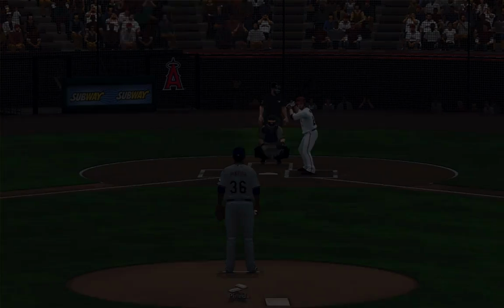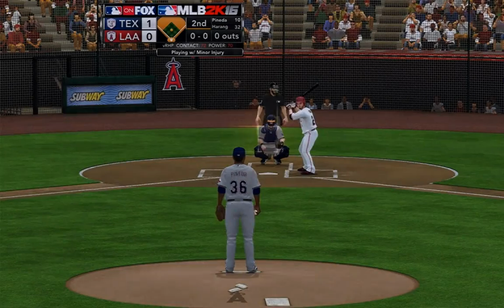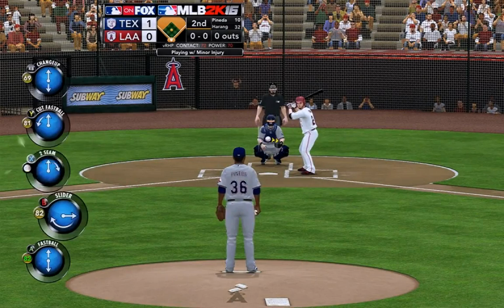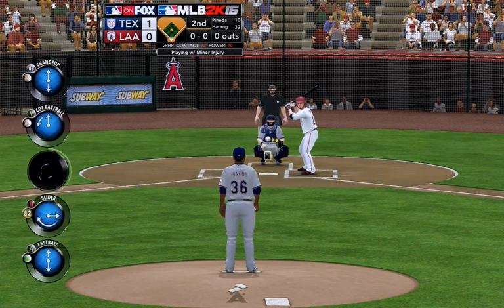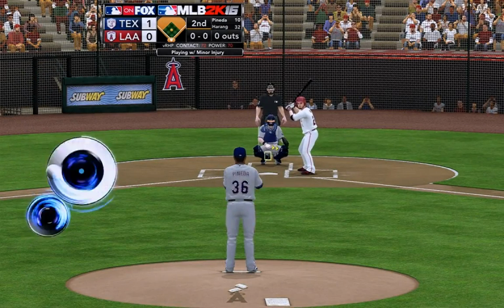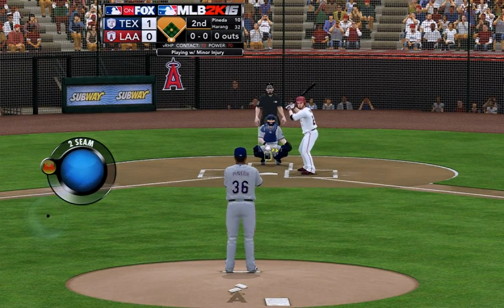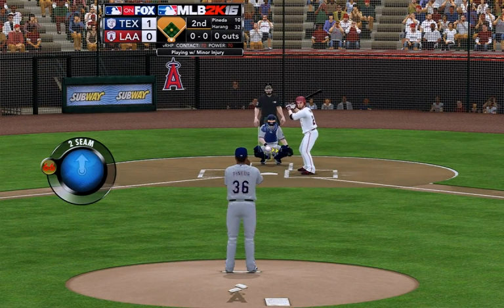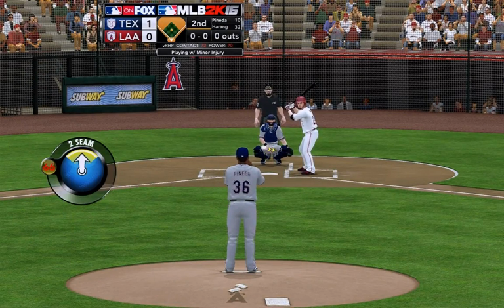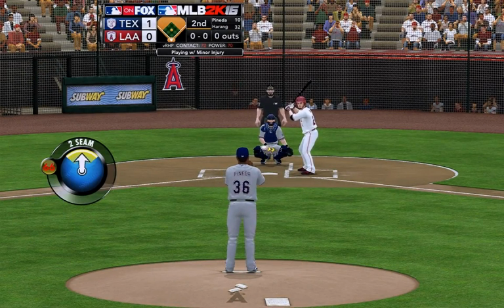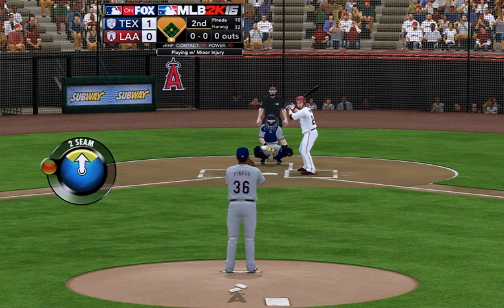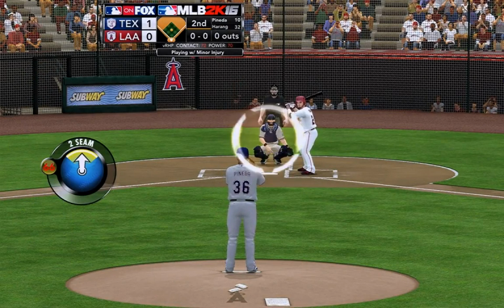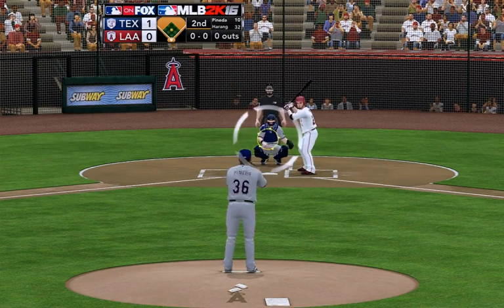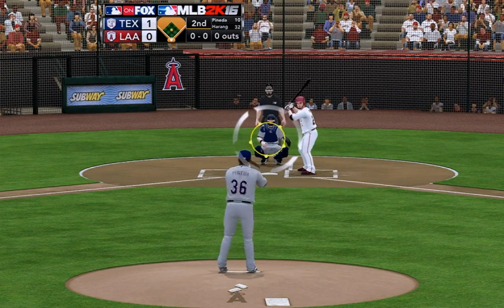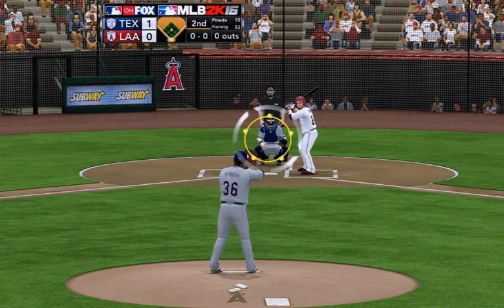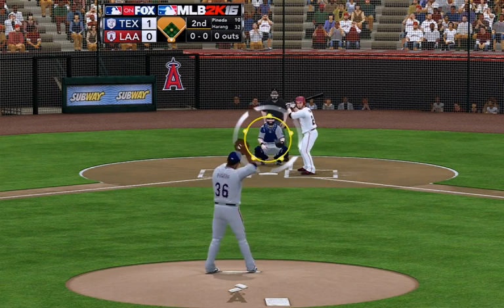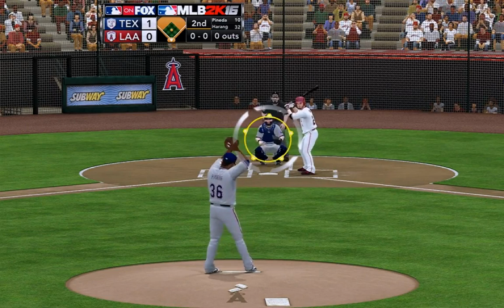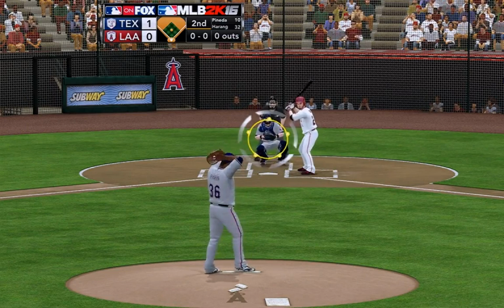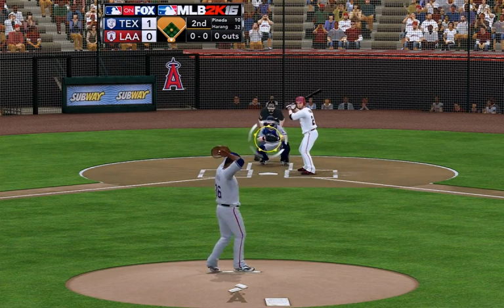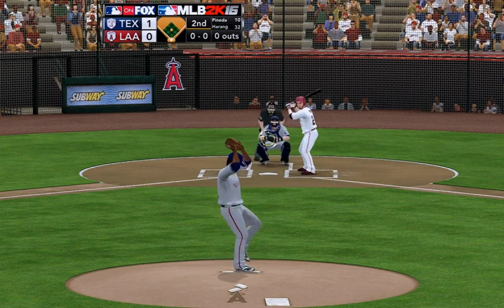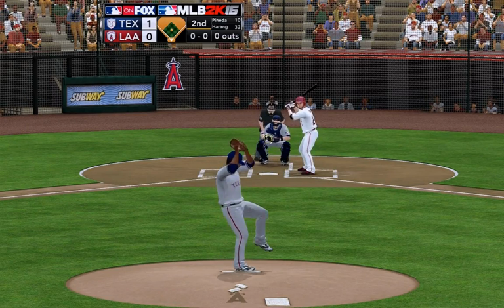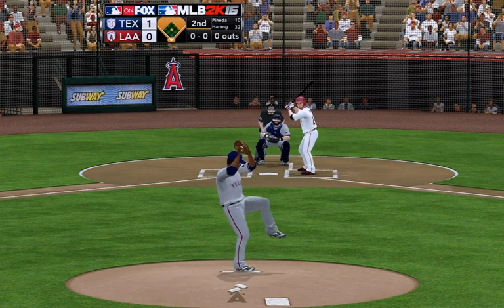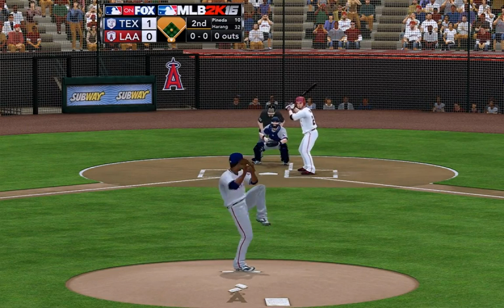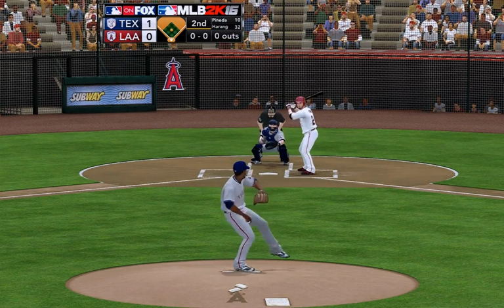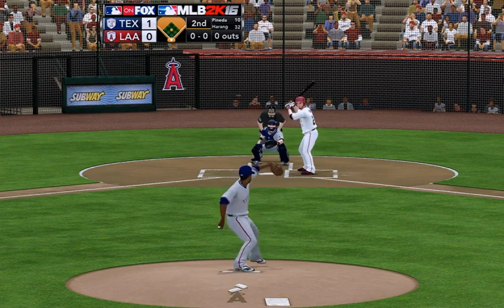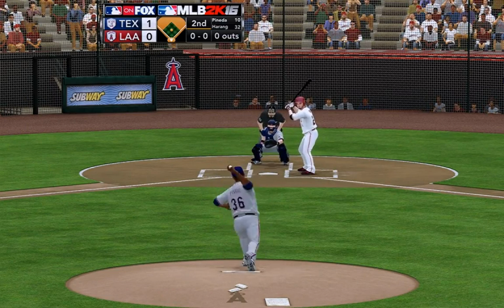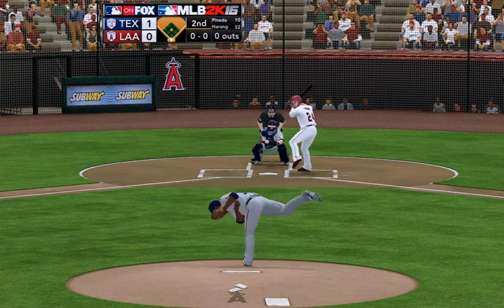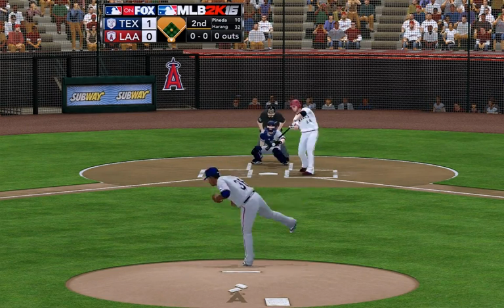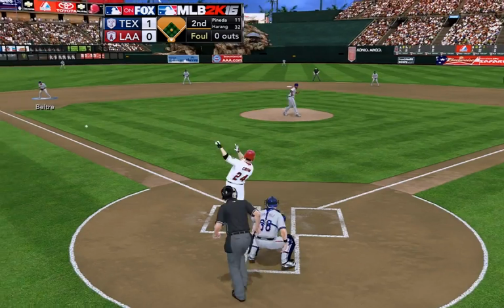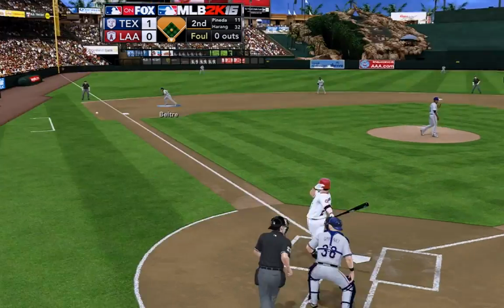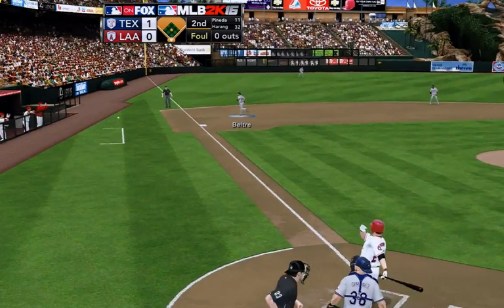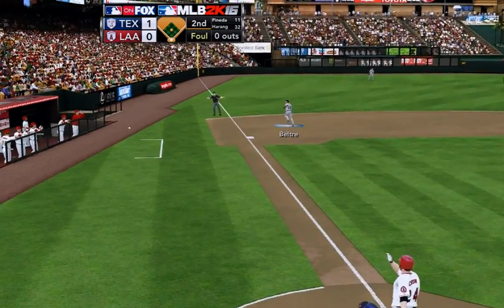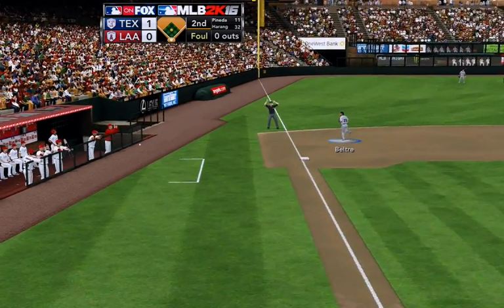And for those of you catching up with us, I'm Gary Thorne along with John Croft and Steve Phillips bringing you Major League Baseball here on 2K Sports.